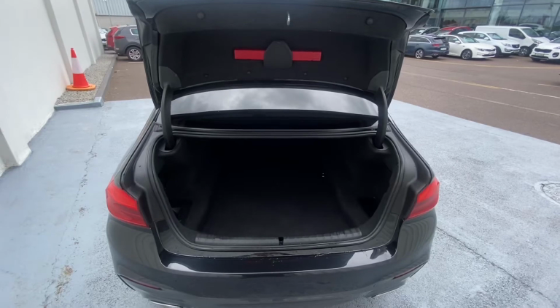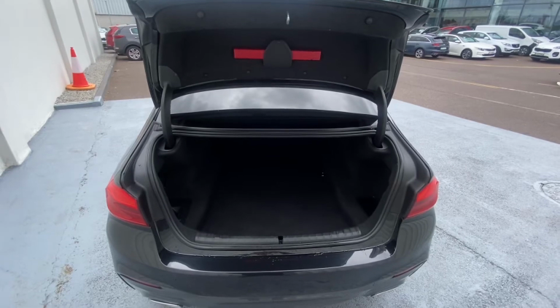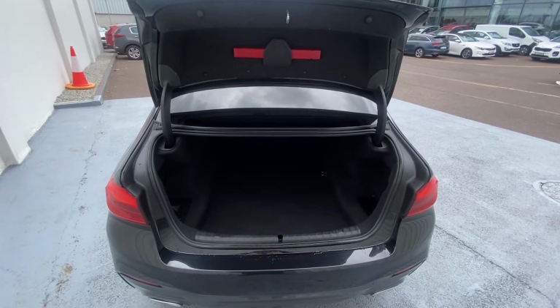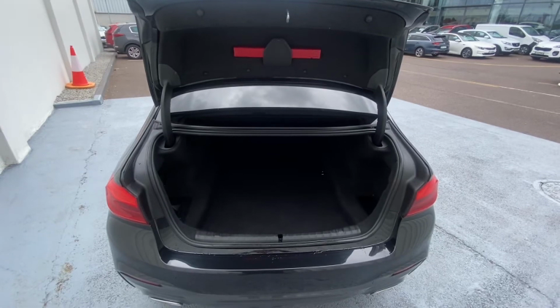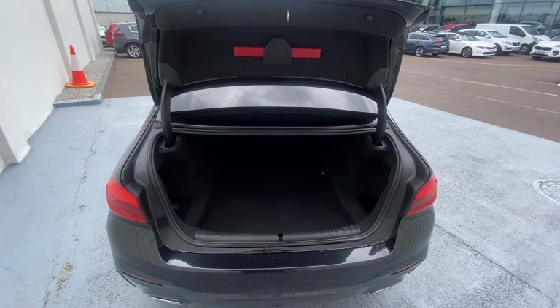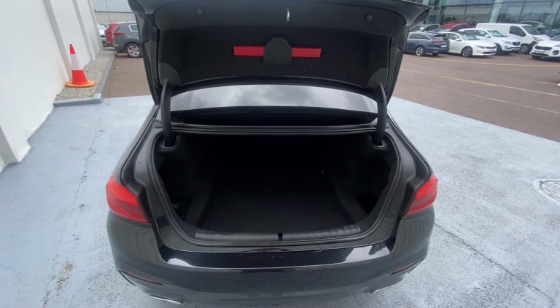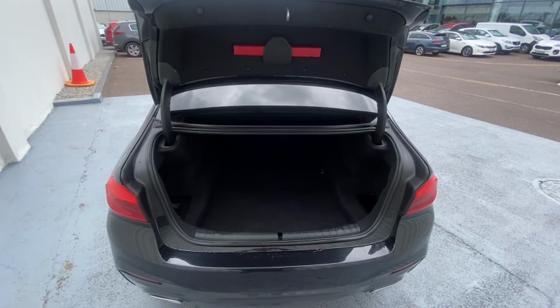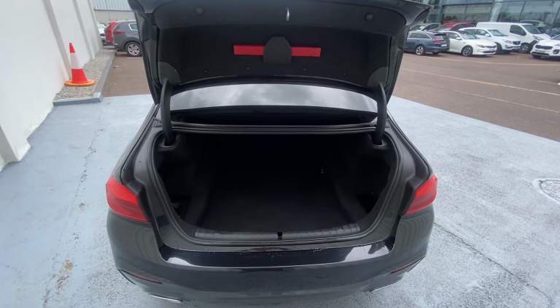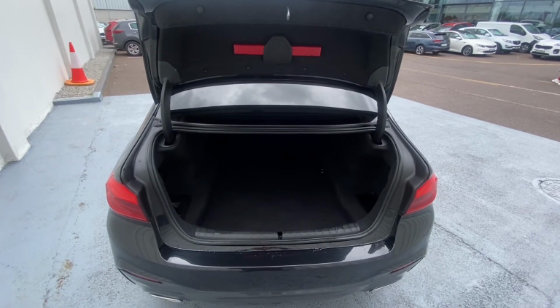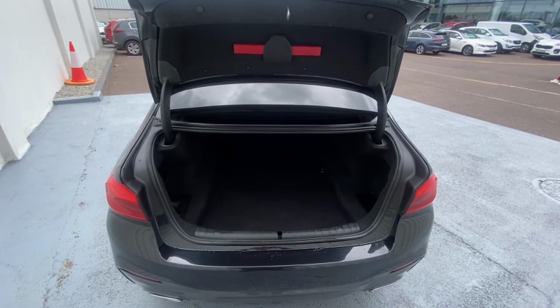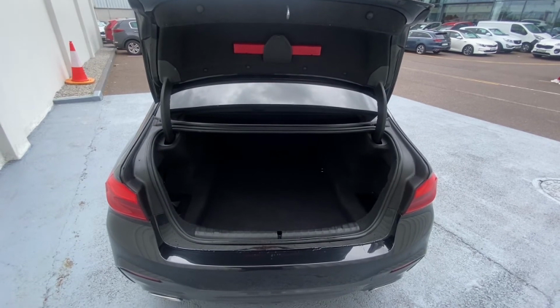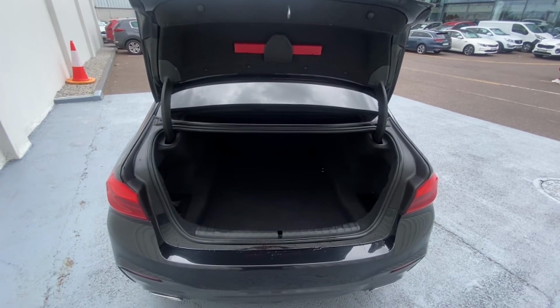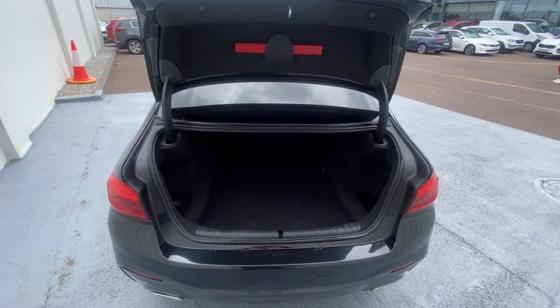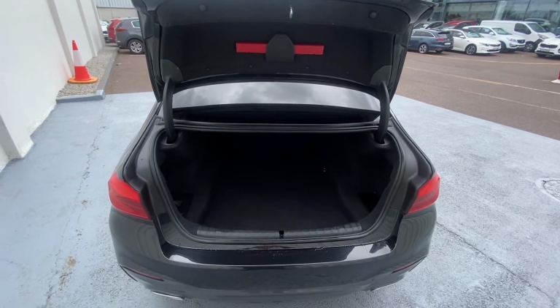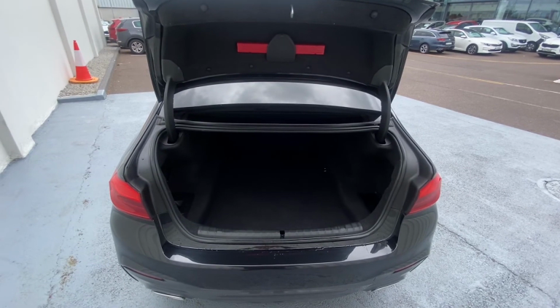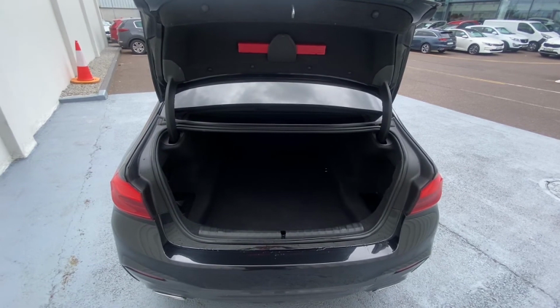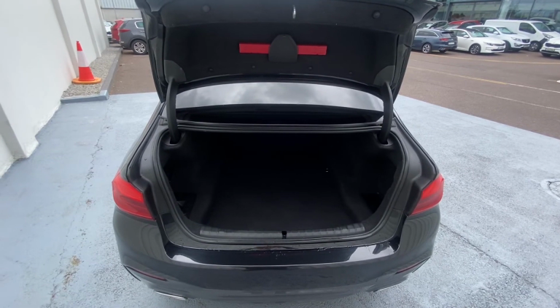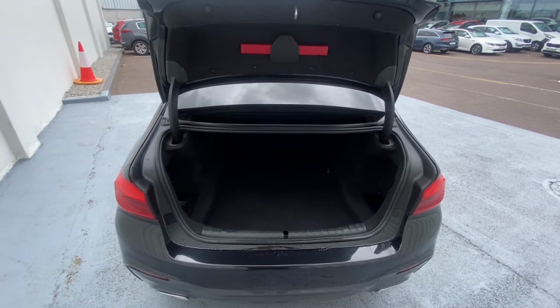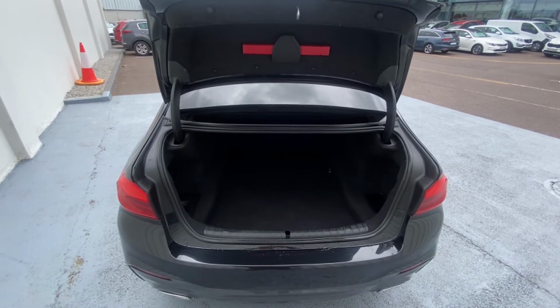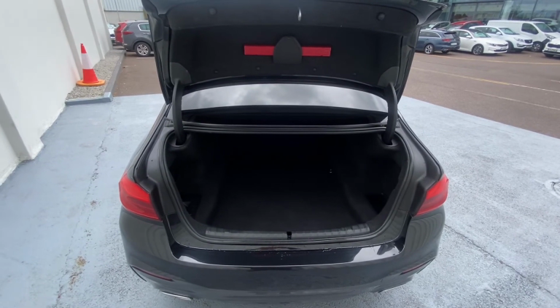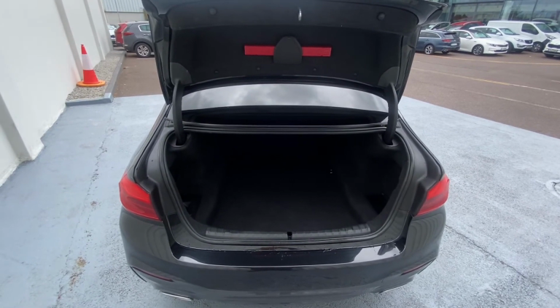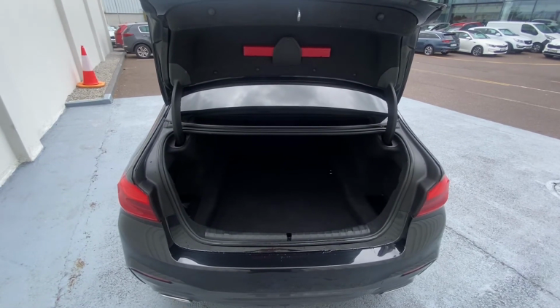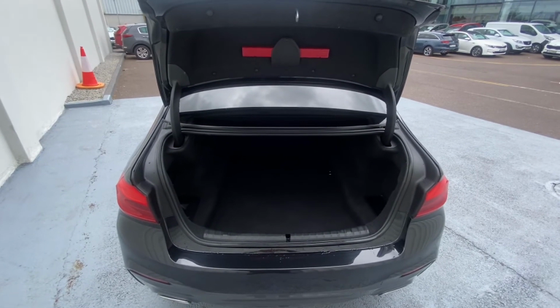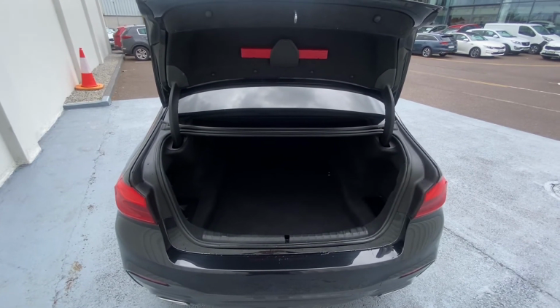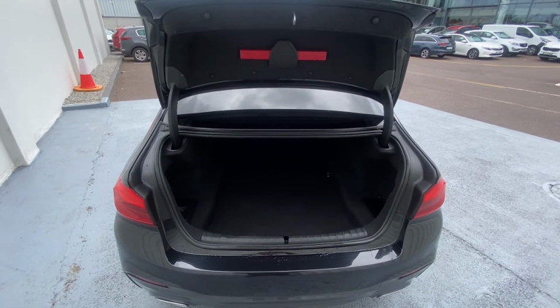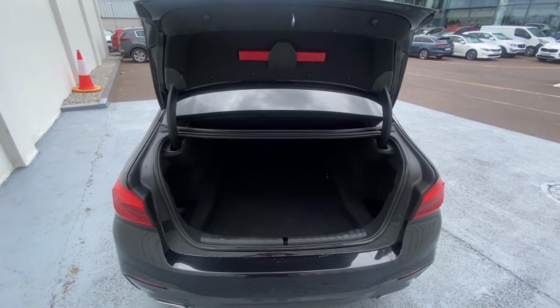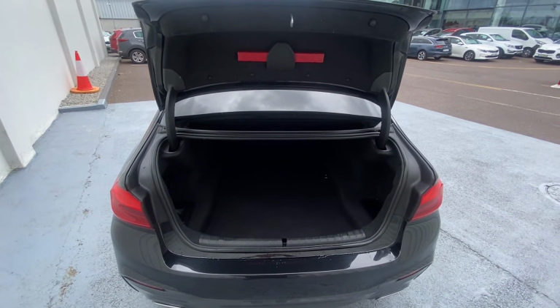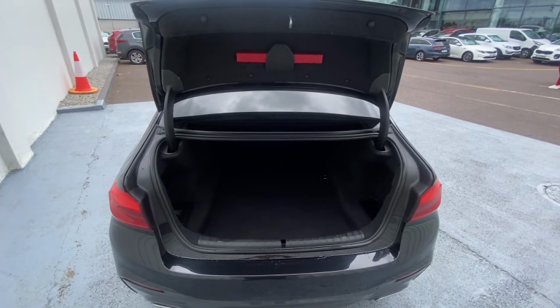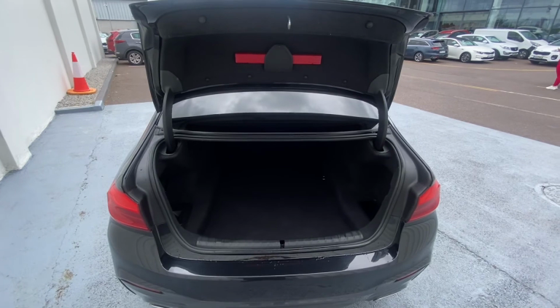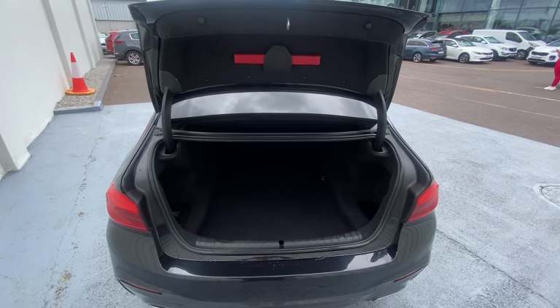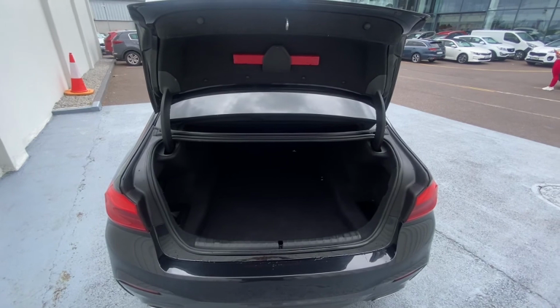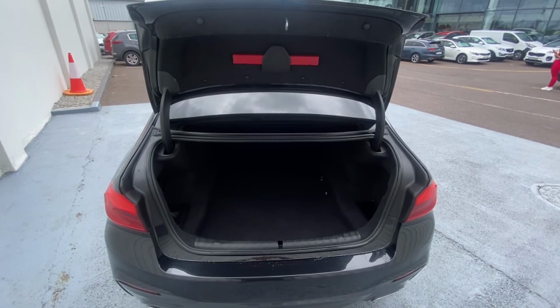The BMW 5 Series is finished off with a nice sized boot, tailored to fit everything you need.